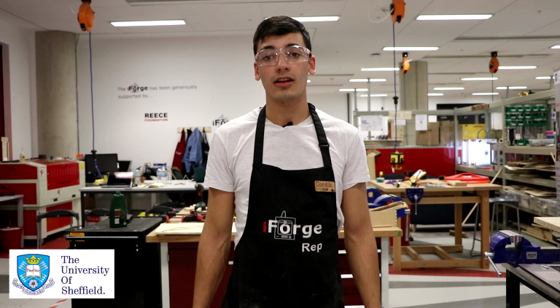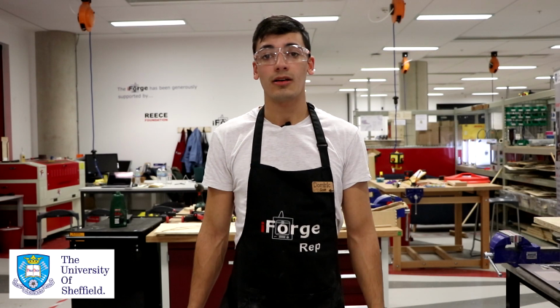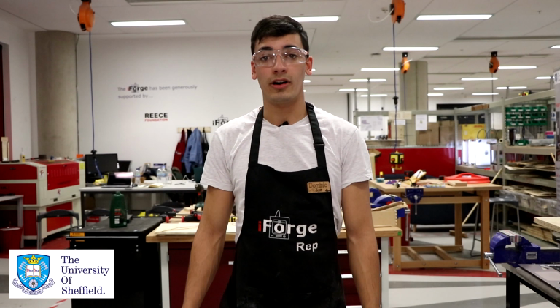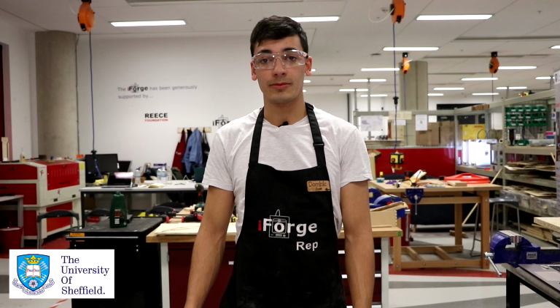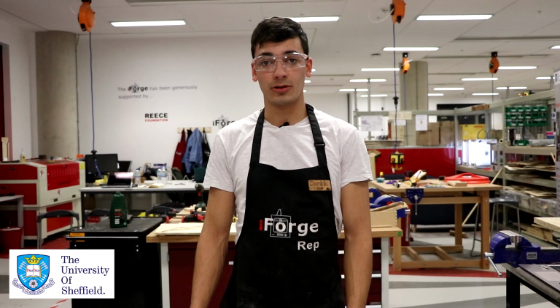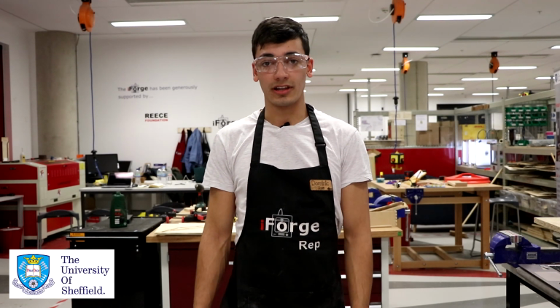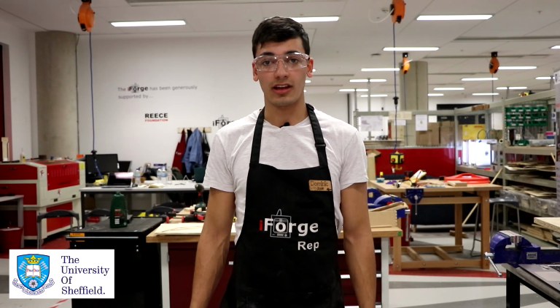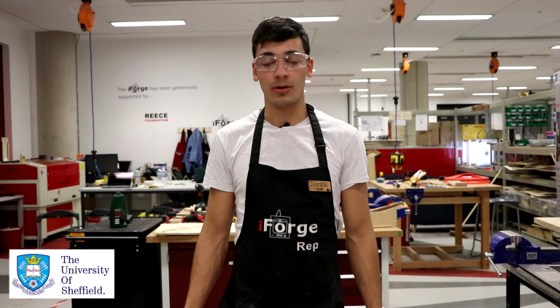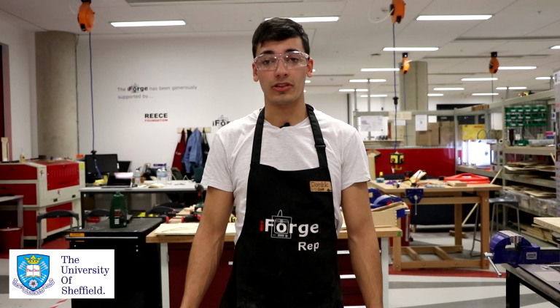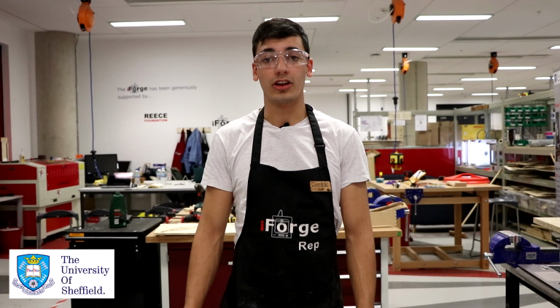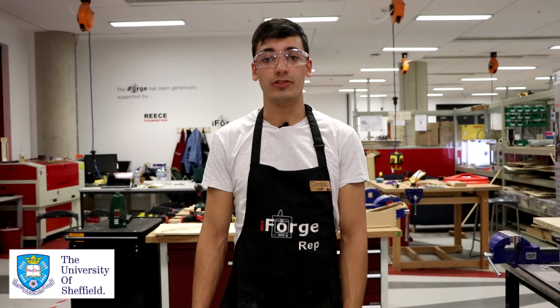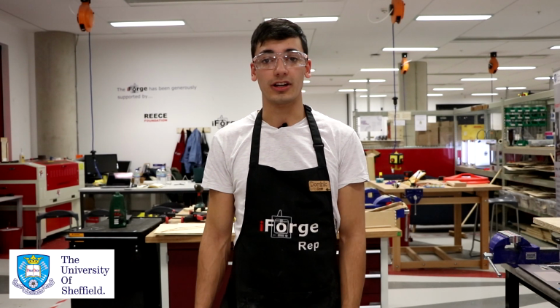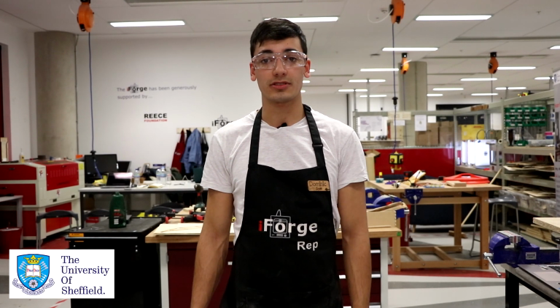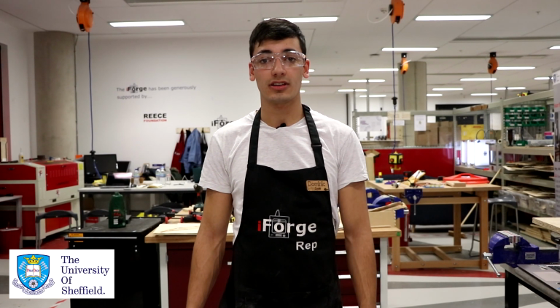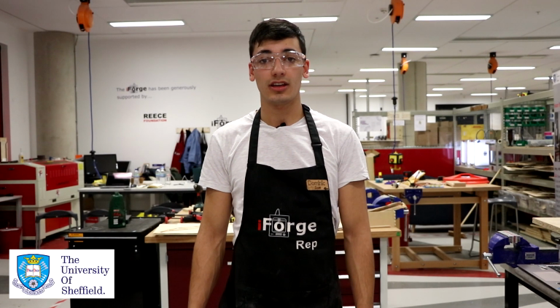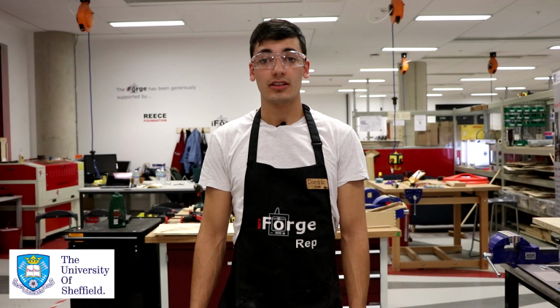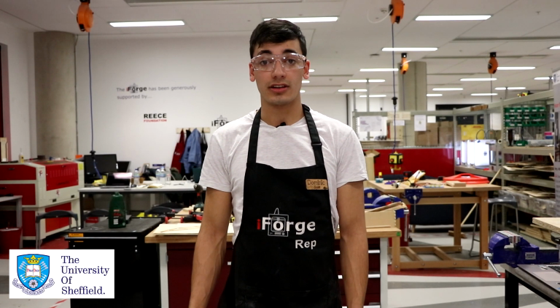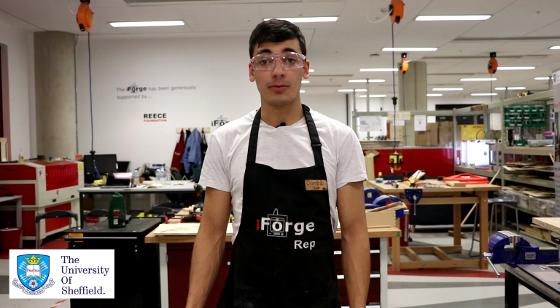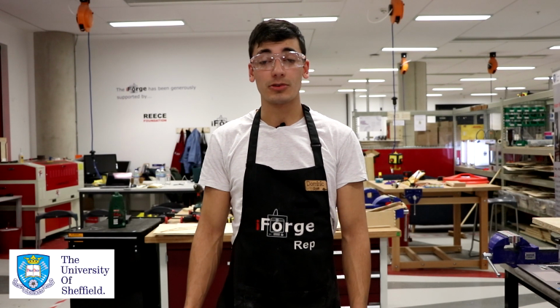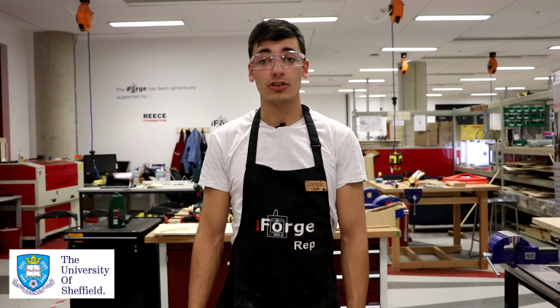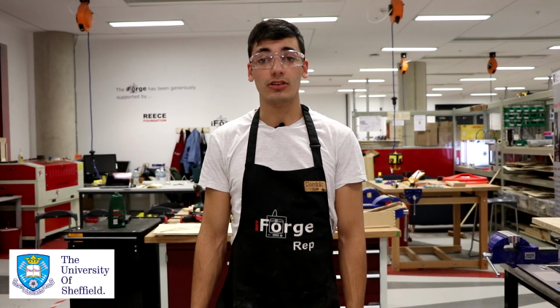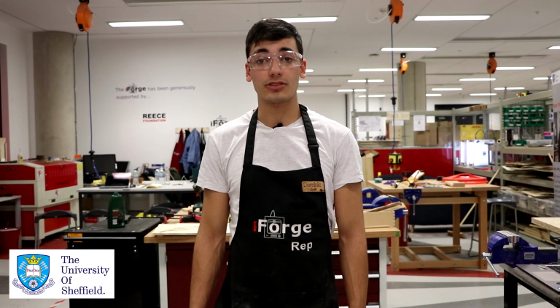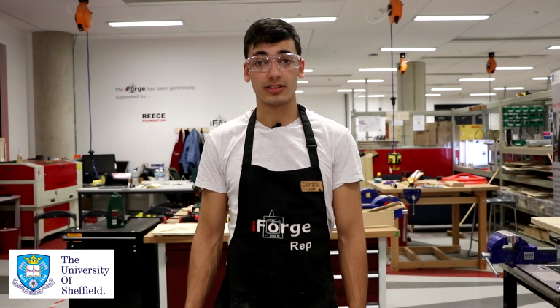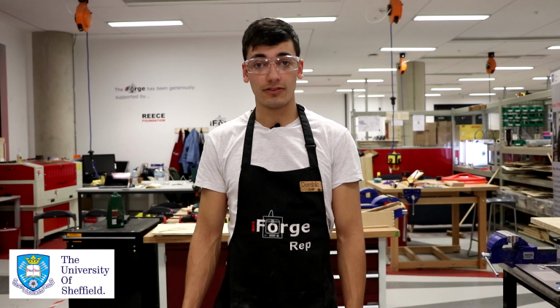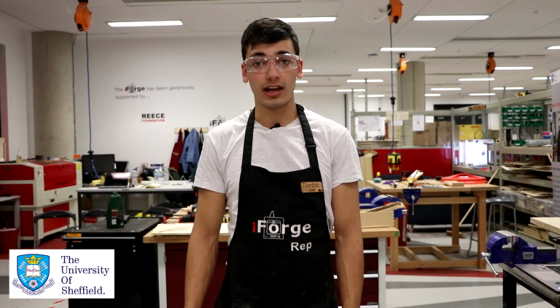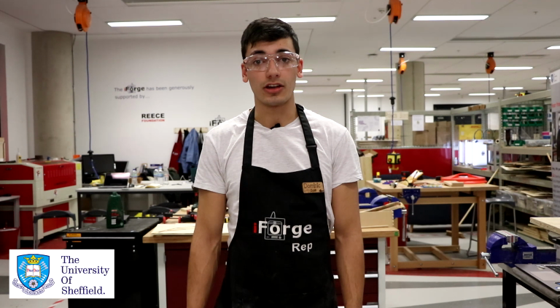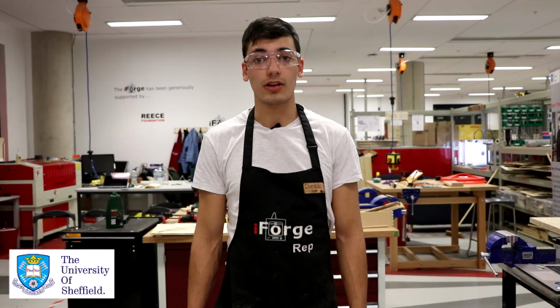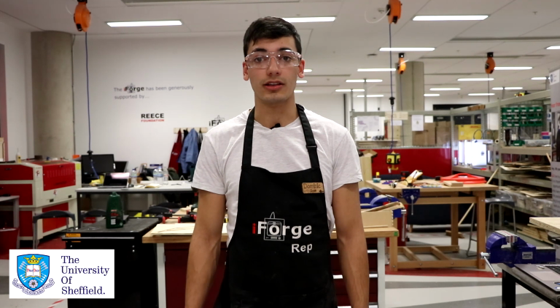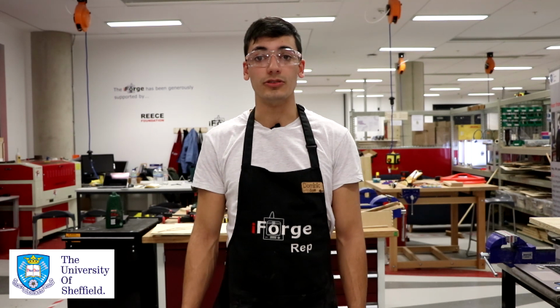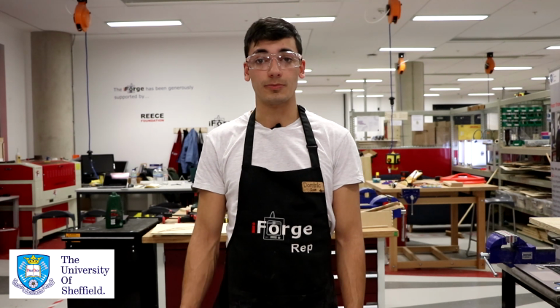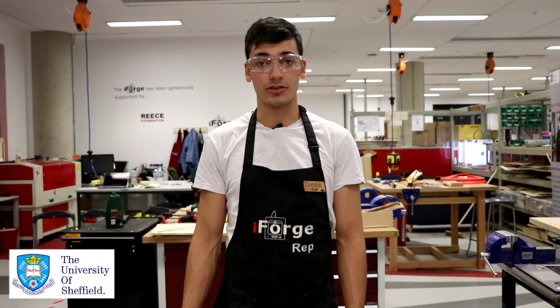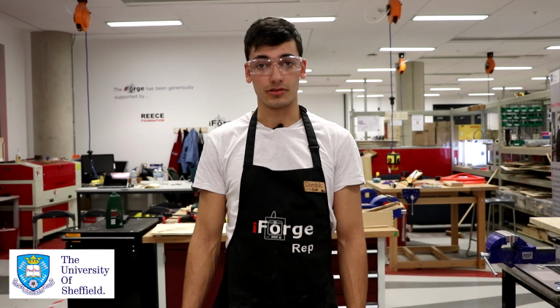Hi, my name is Dominic and I'm one of the iForge reps. Today I'm going to be showing you how to safely and correctly use a pillar drill.